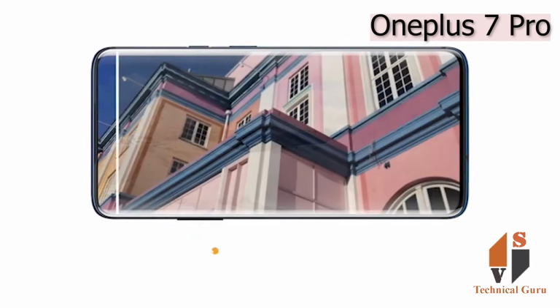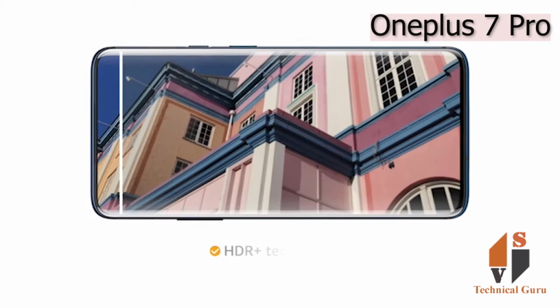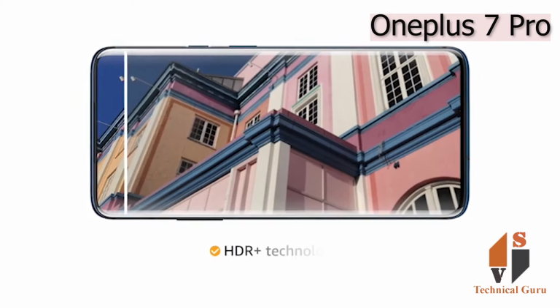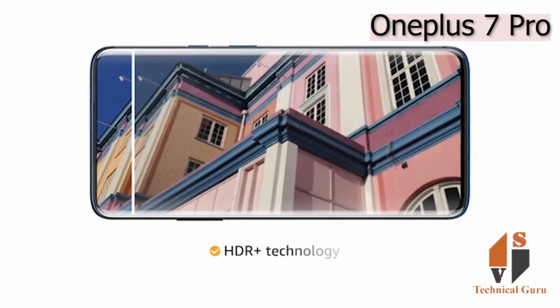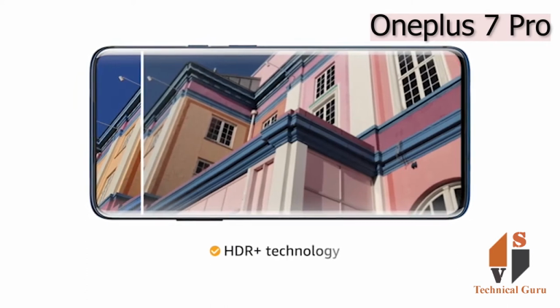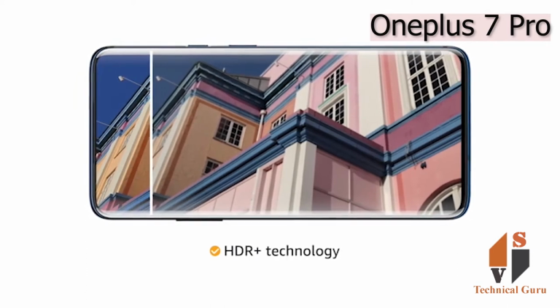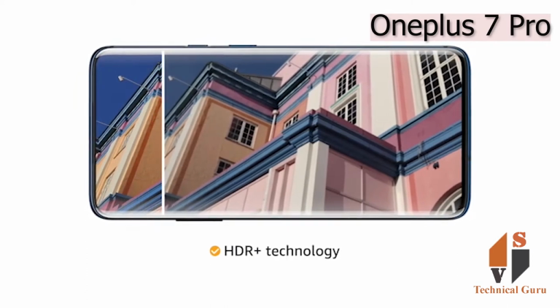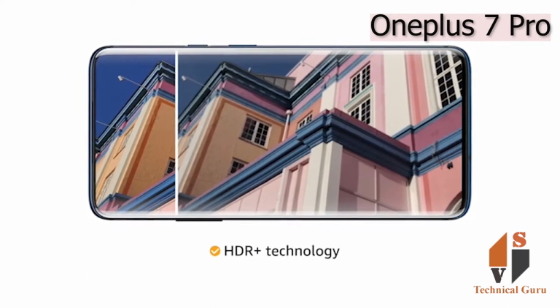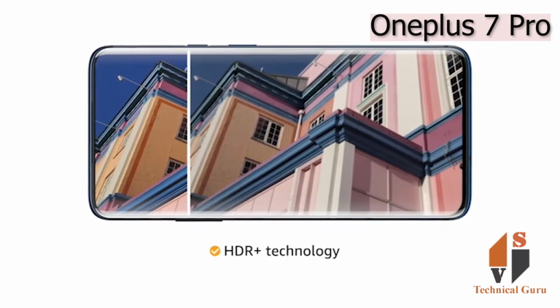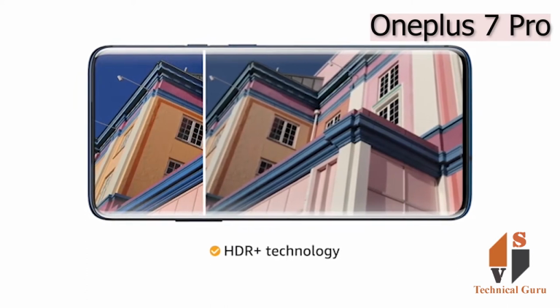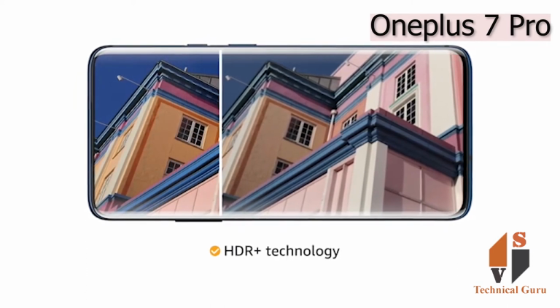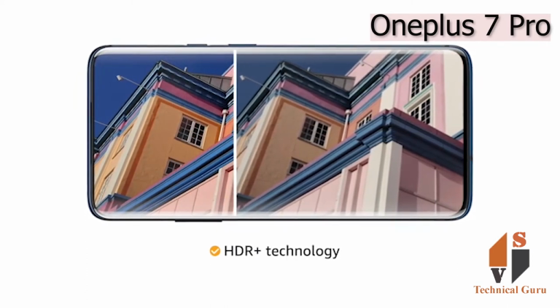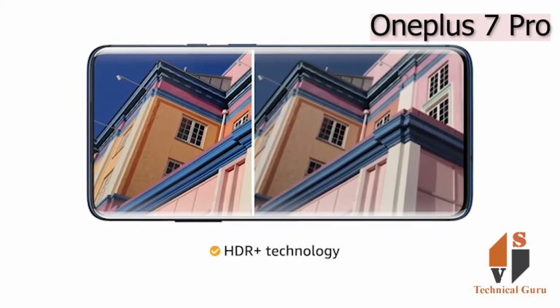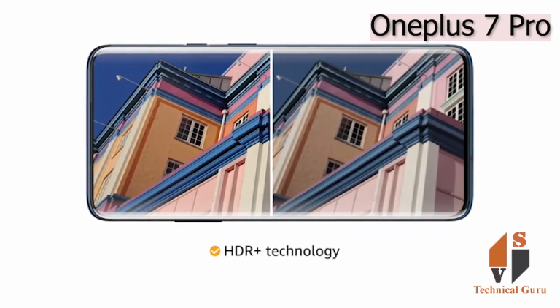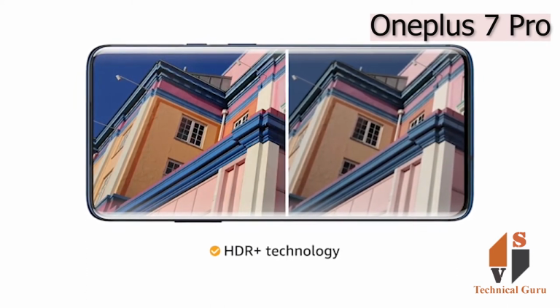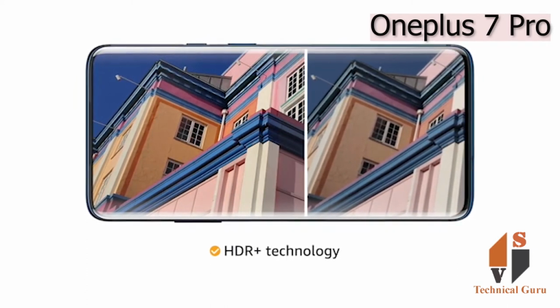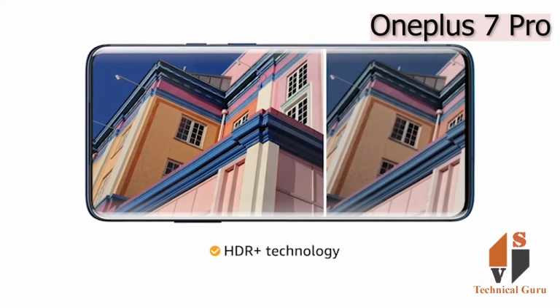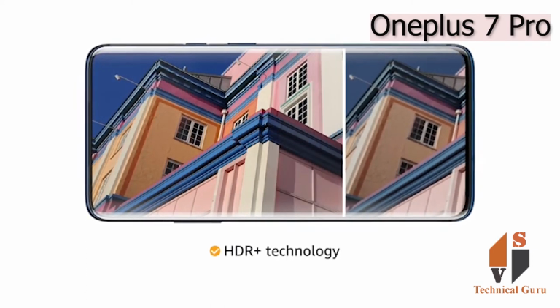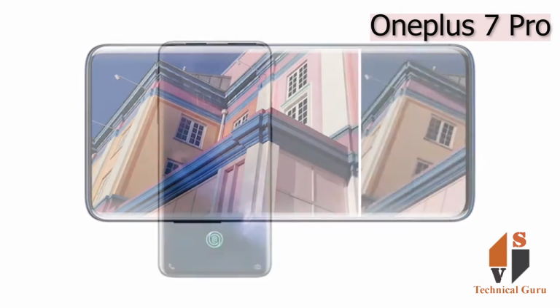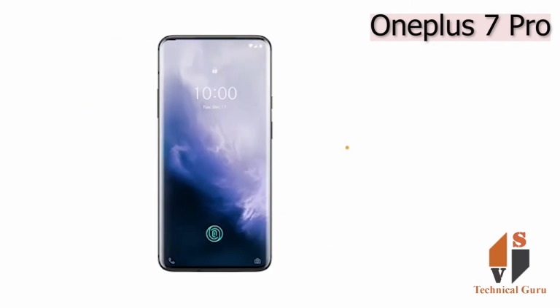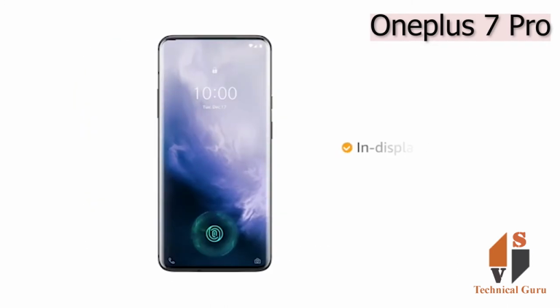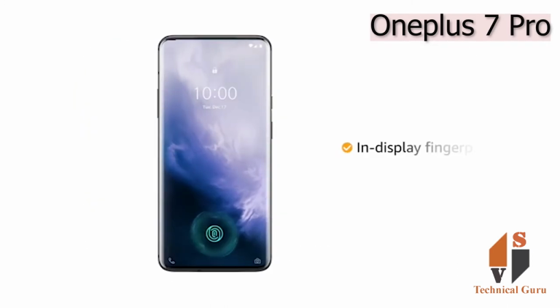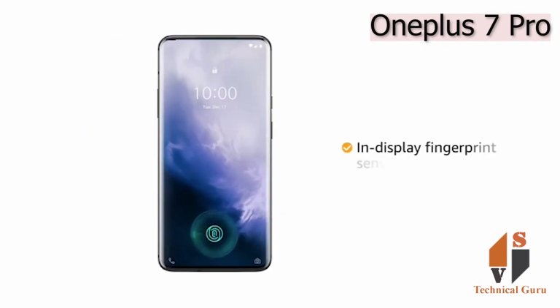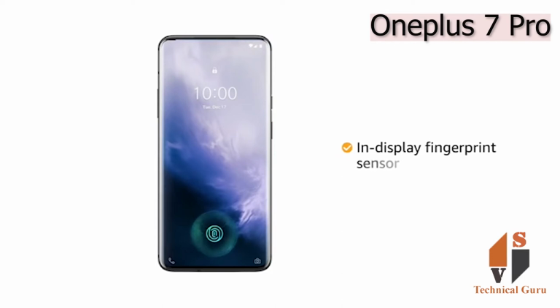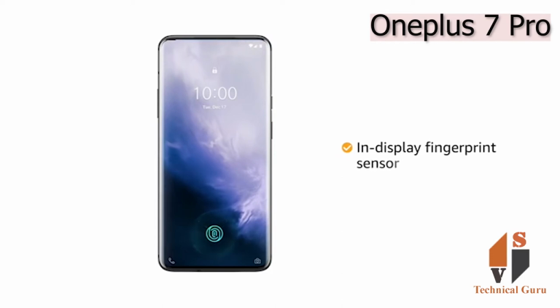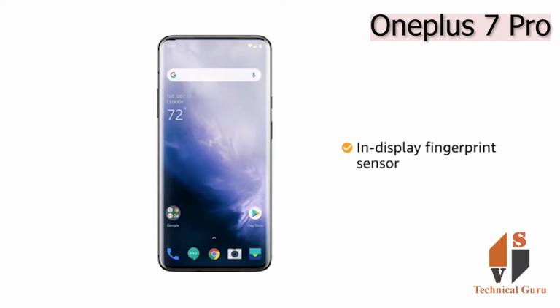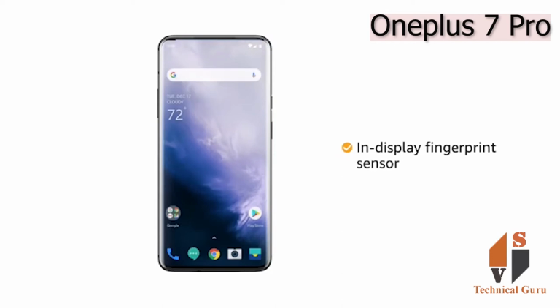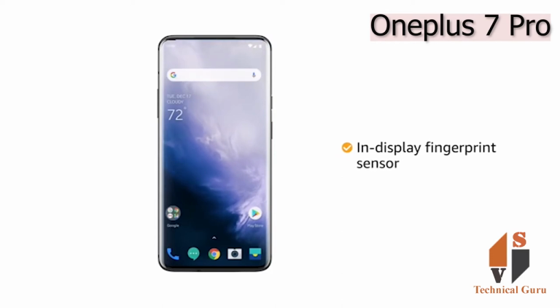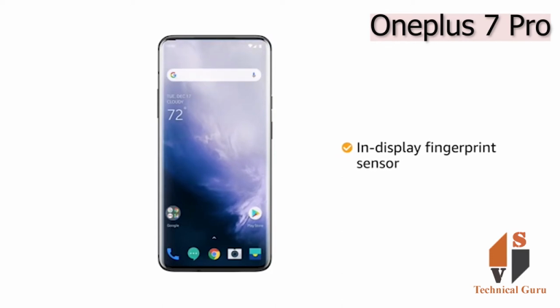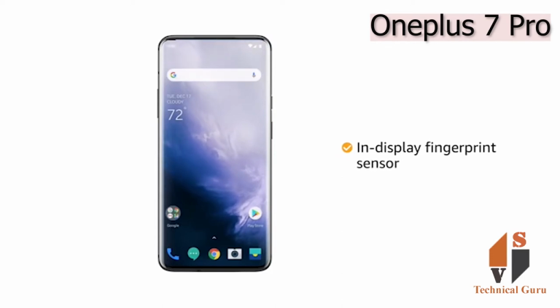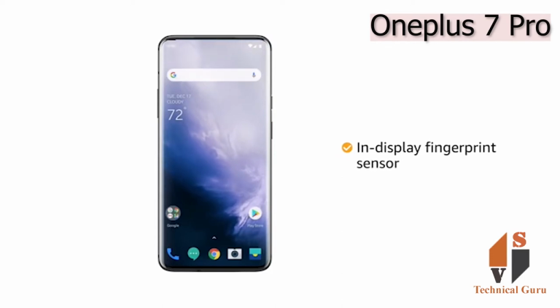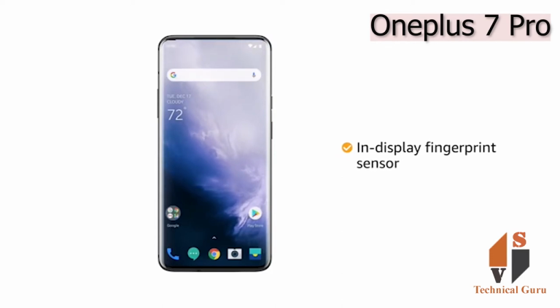With the HDR Plus technology, you get crisp details and contrast. Unlock the phone using the in-display fingerprint sensor.